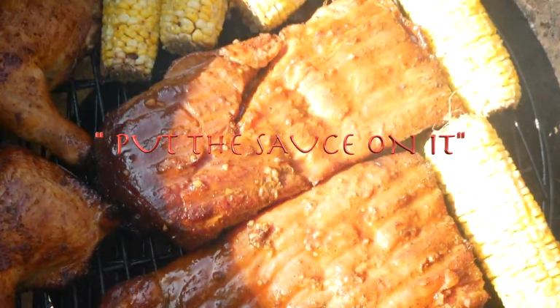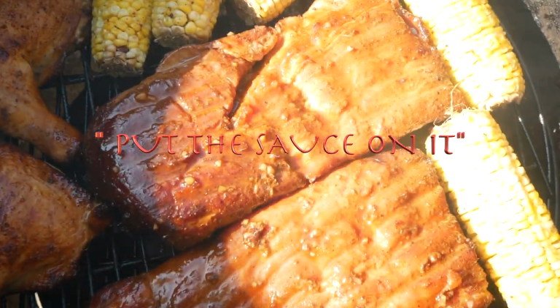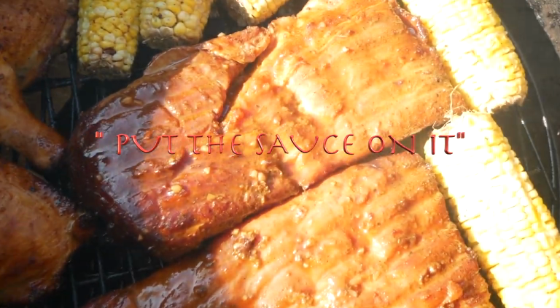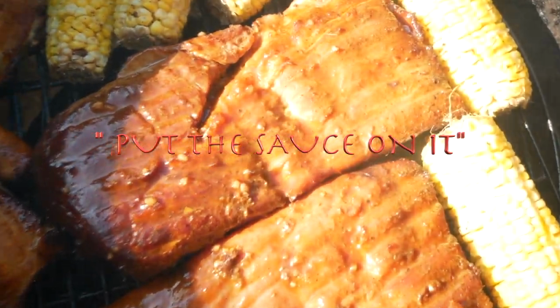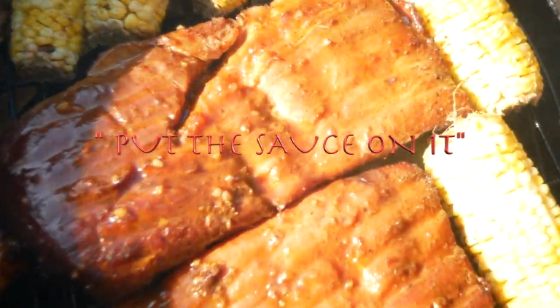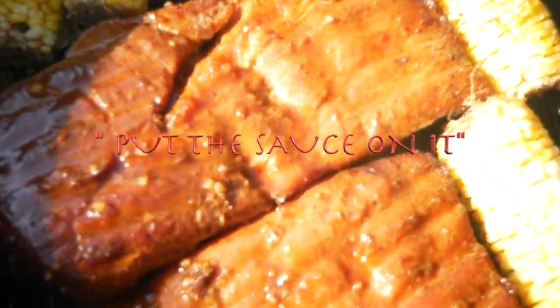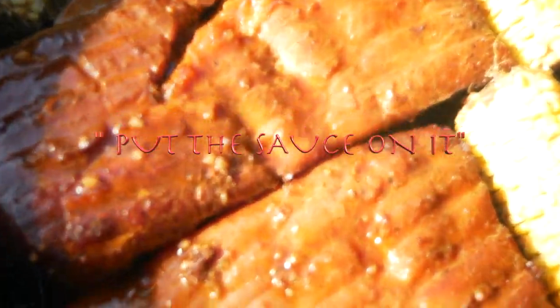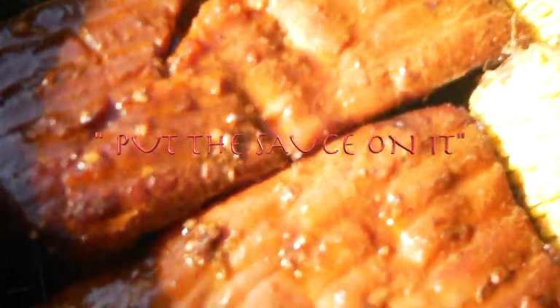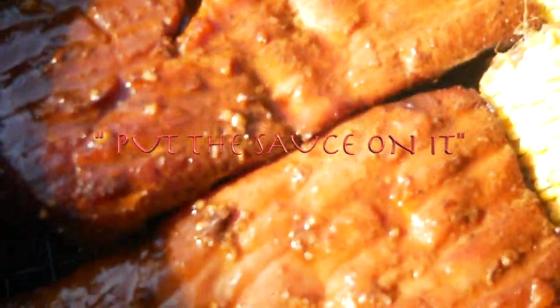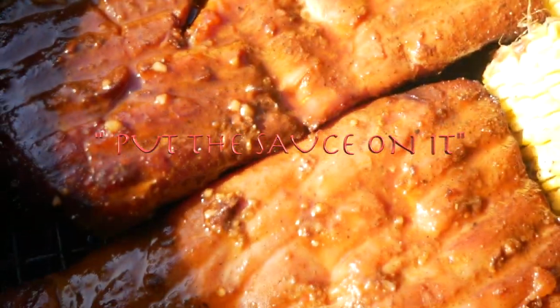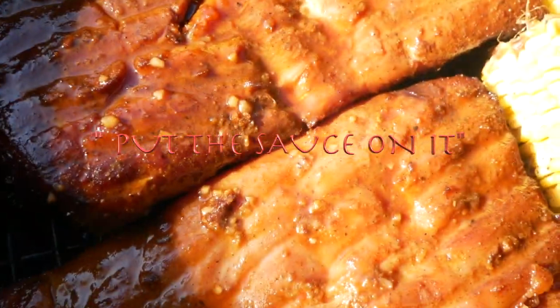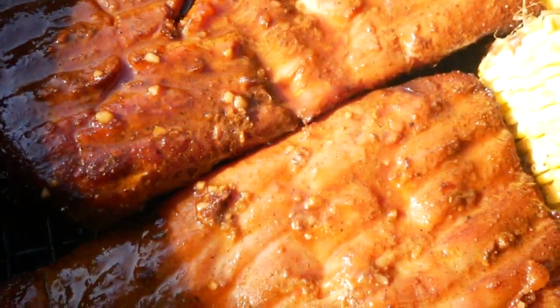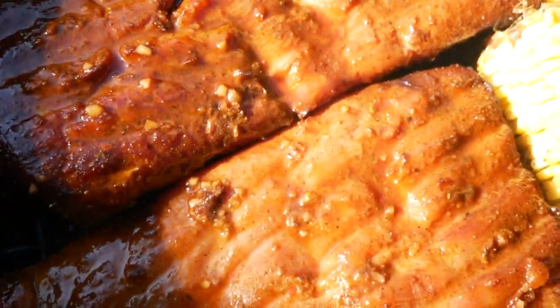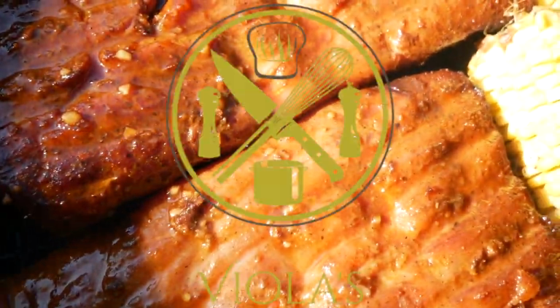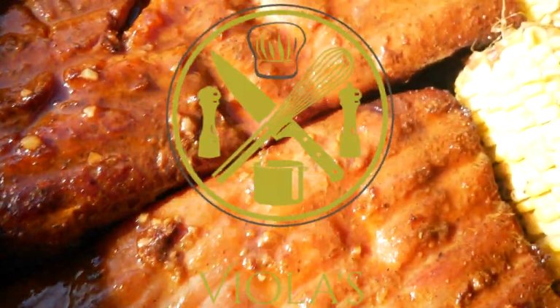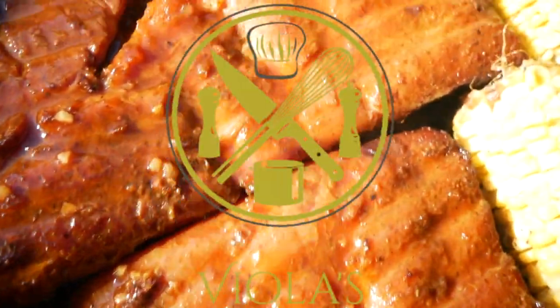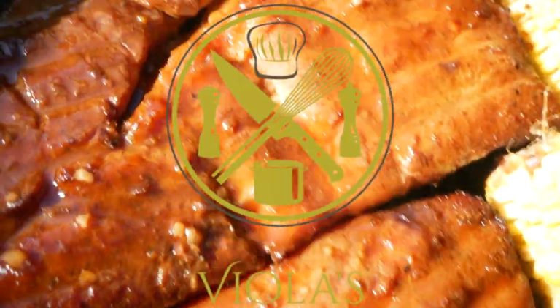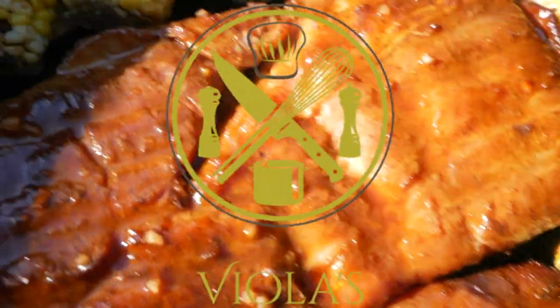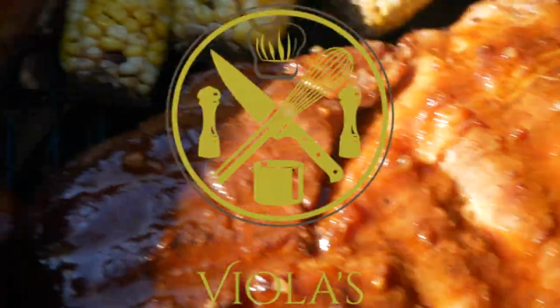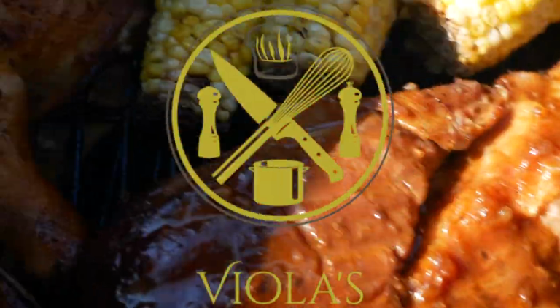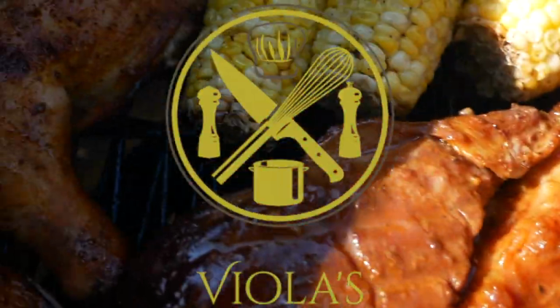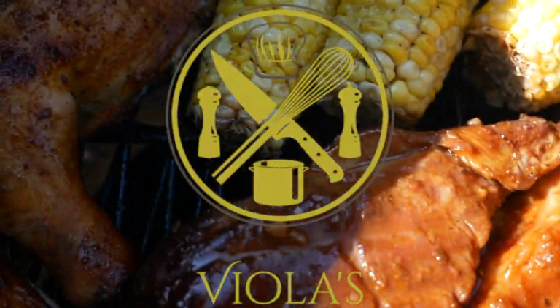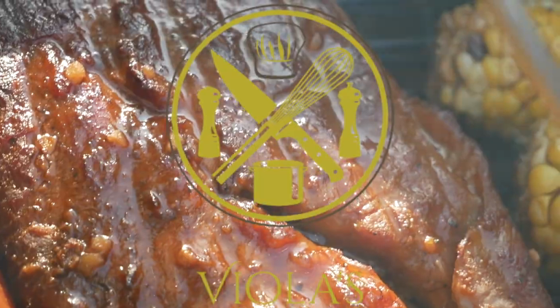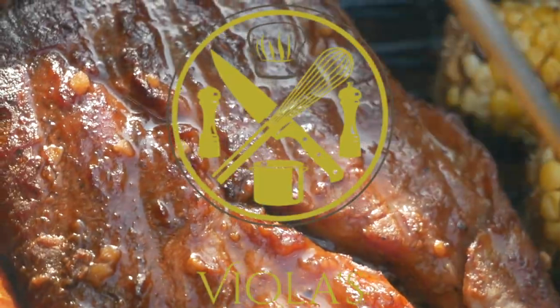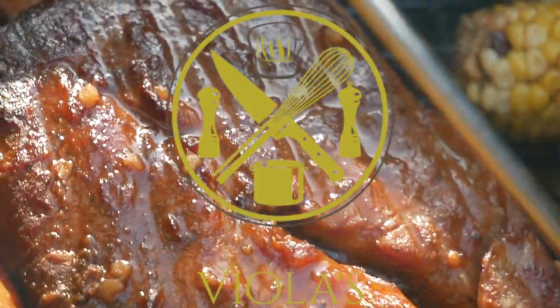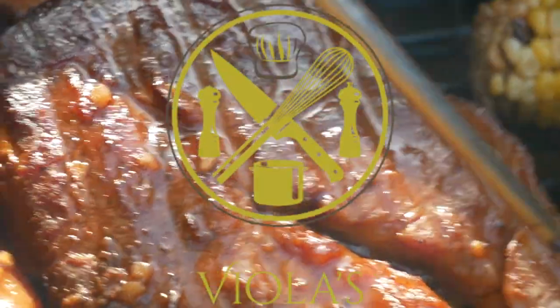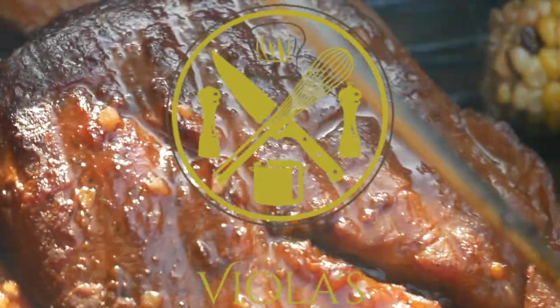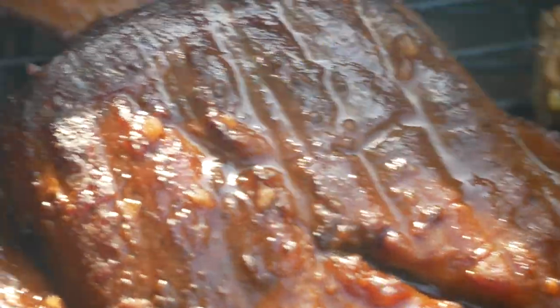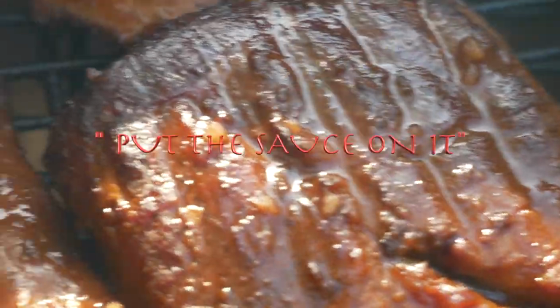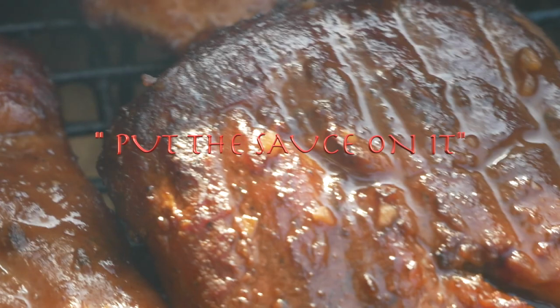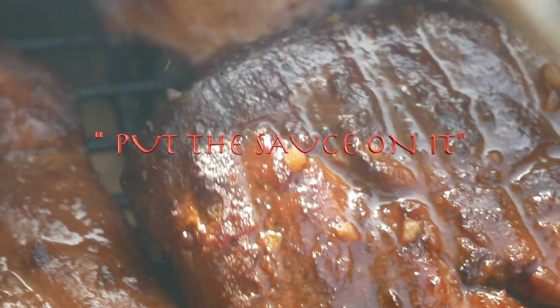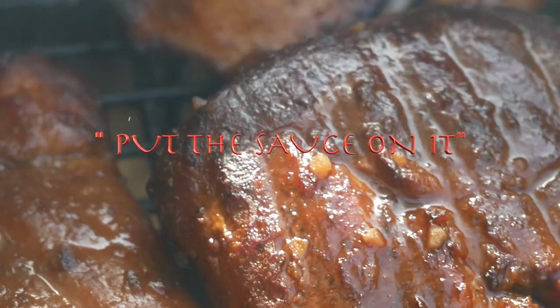Here it is again, y'all, with the sauce on there. You guys want to get this sauce?